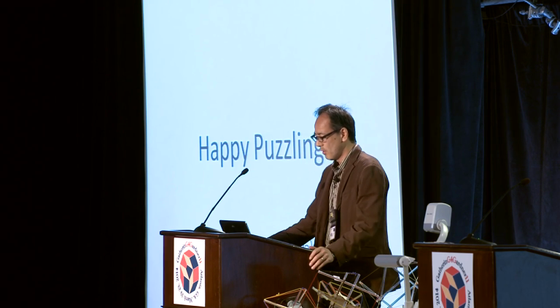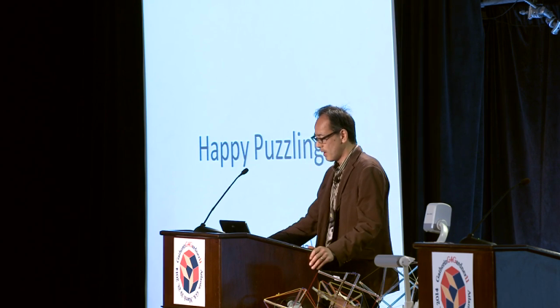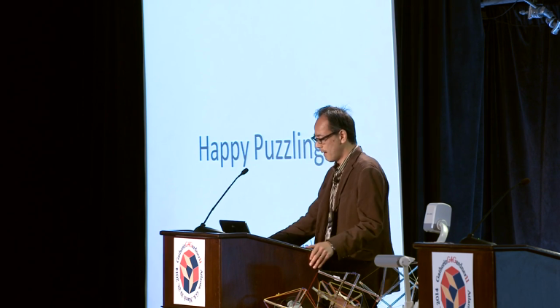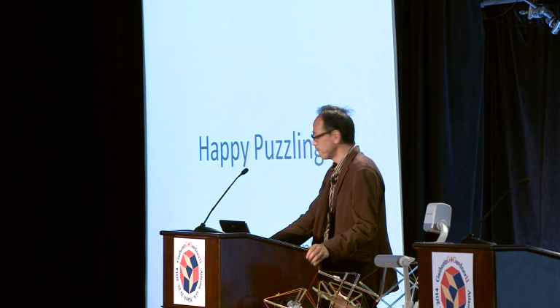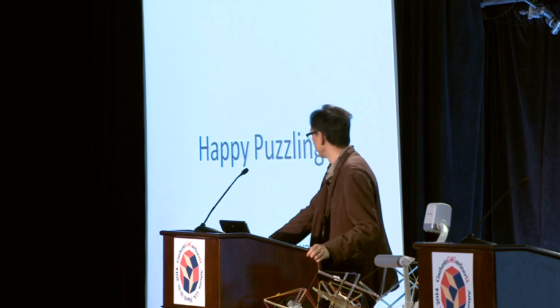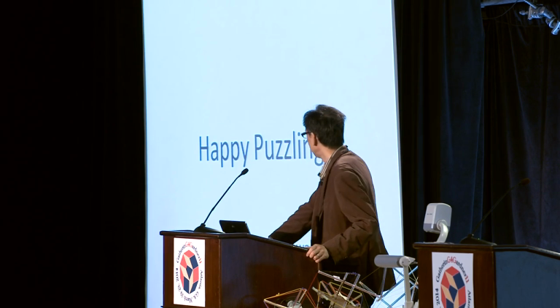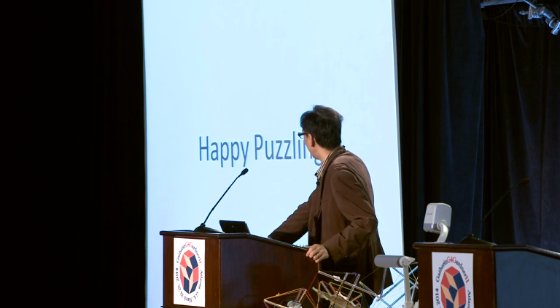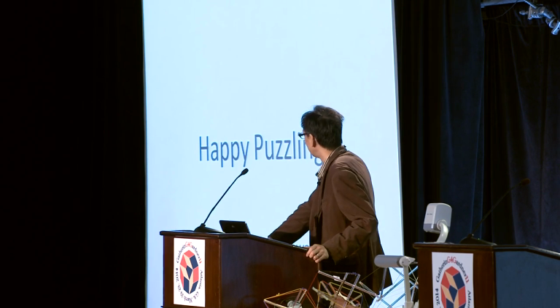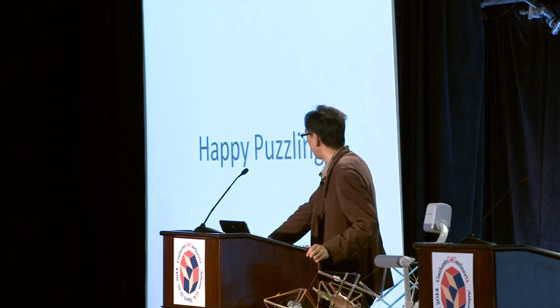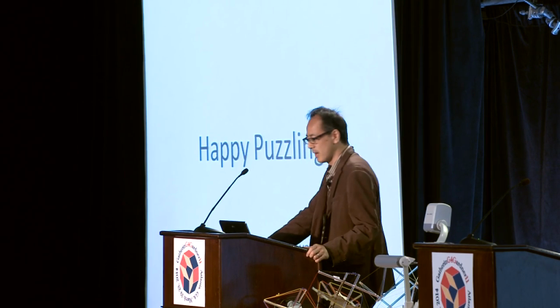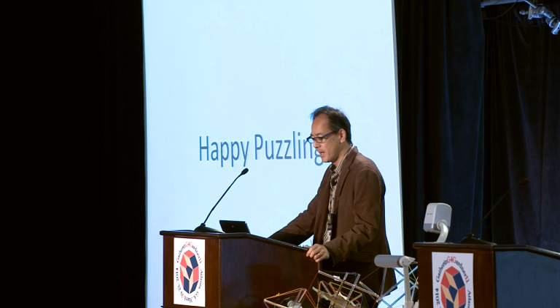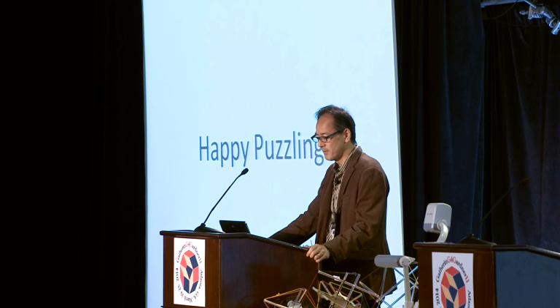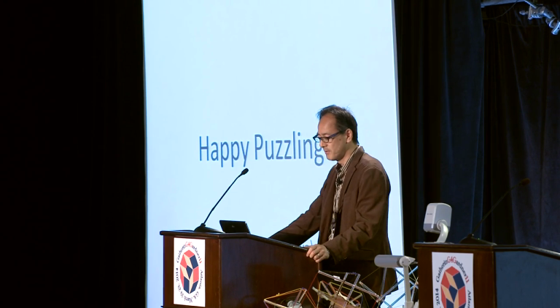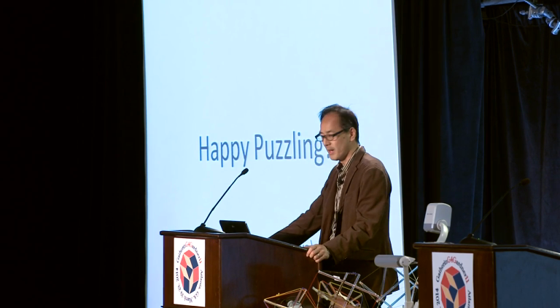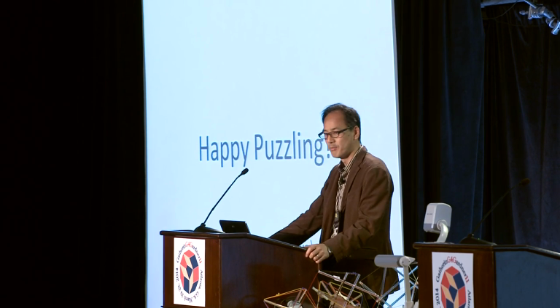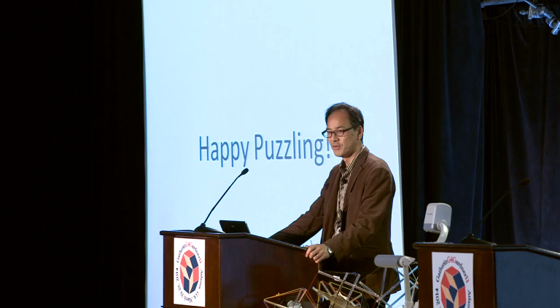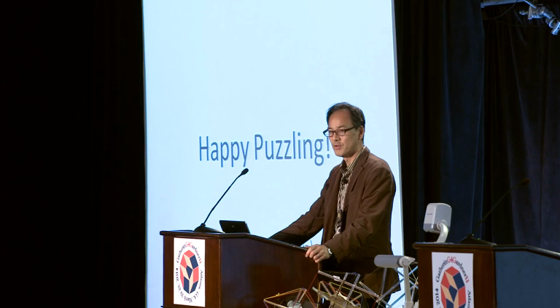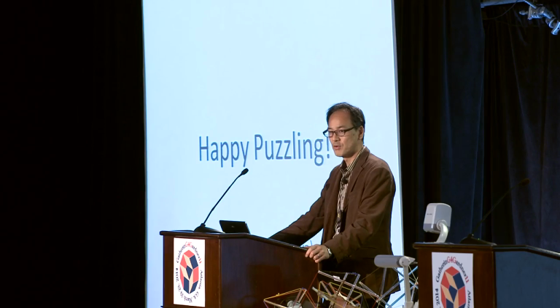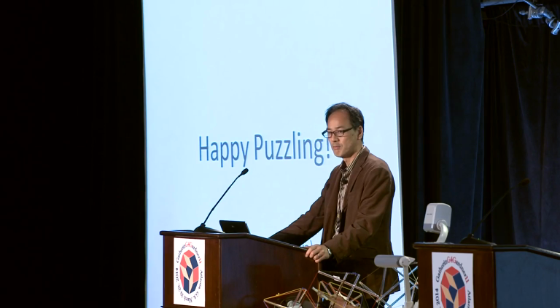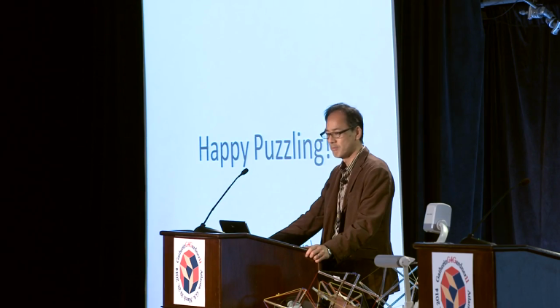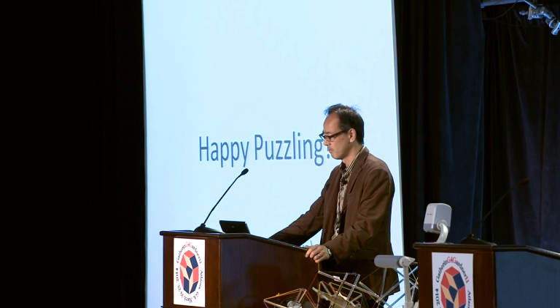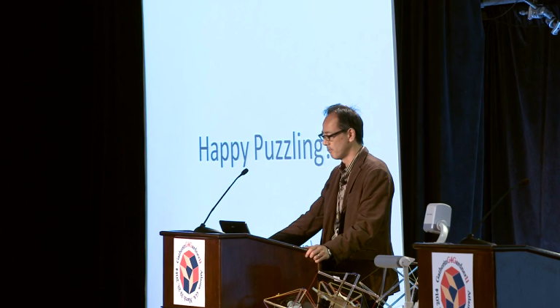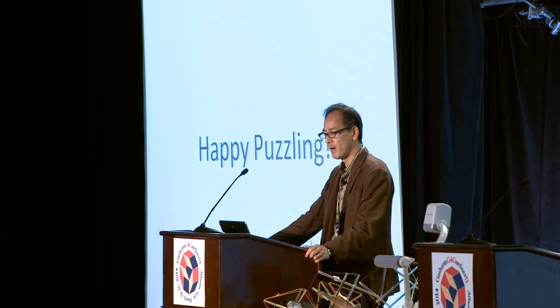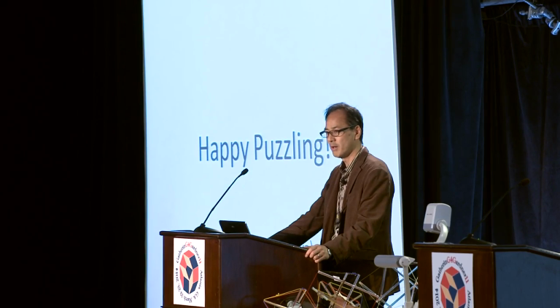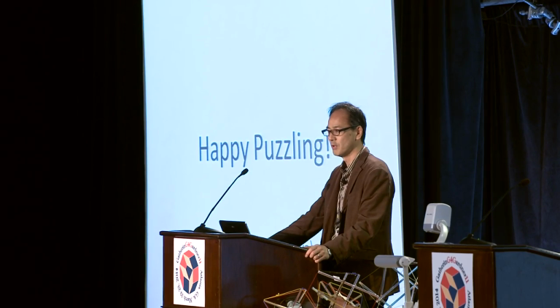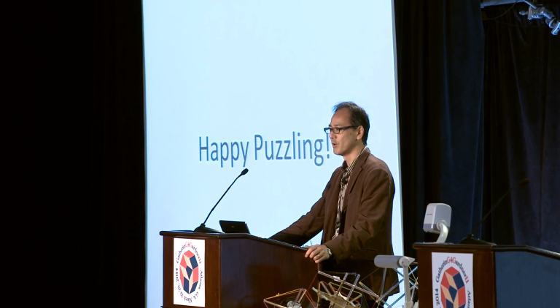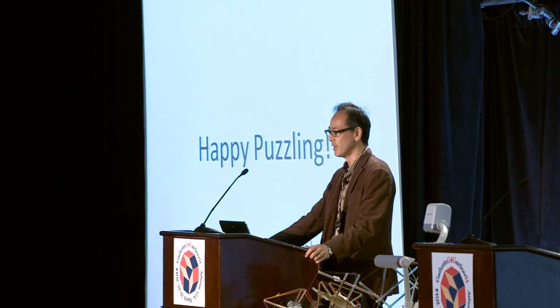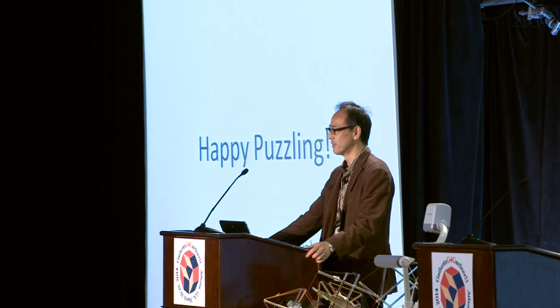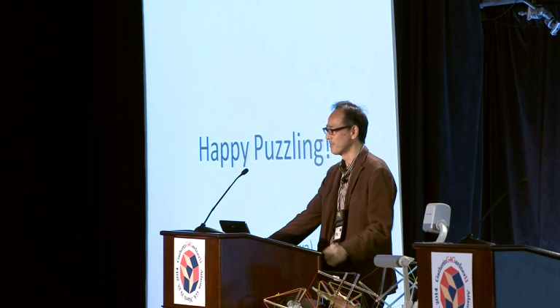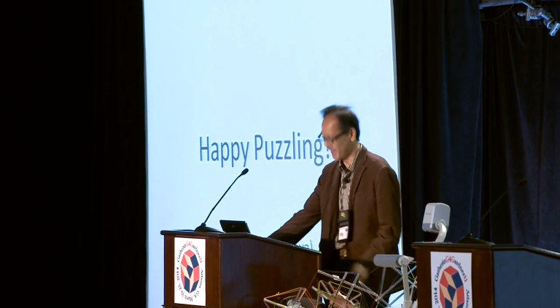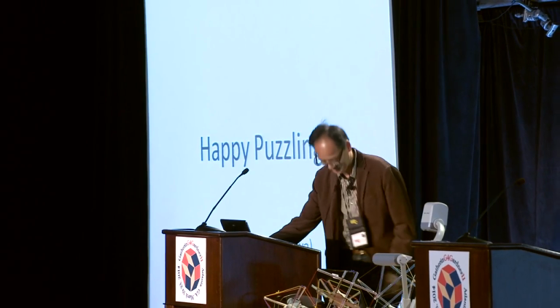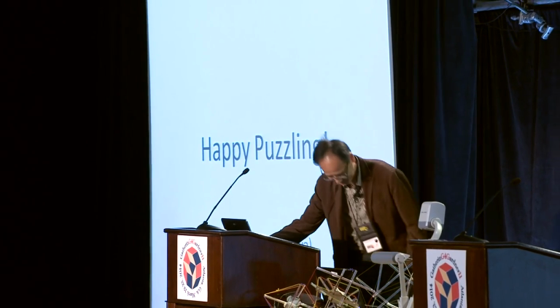That is a presentation by your hero. Thank you.